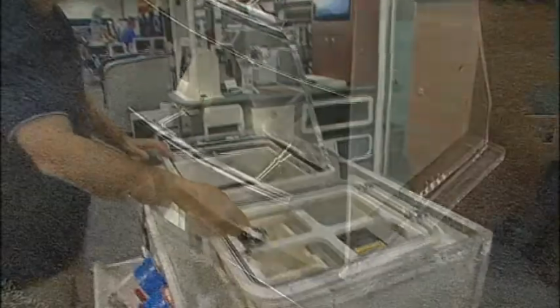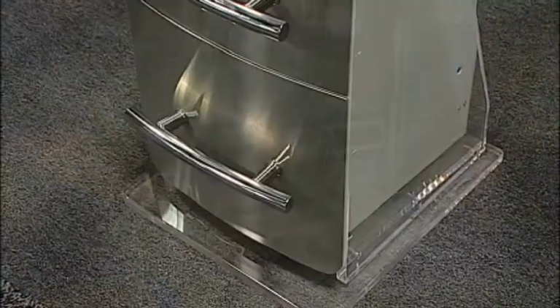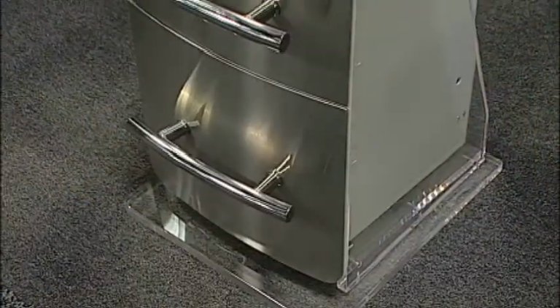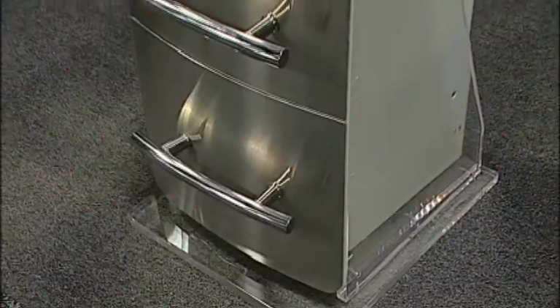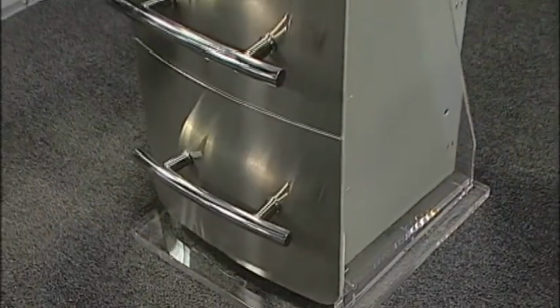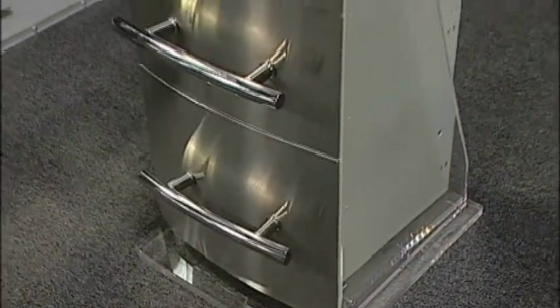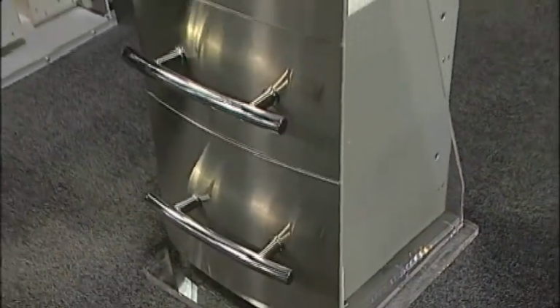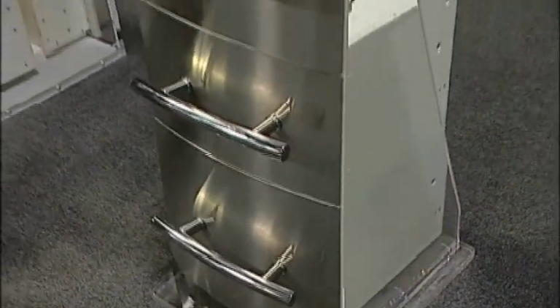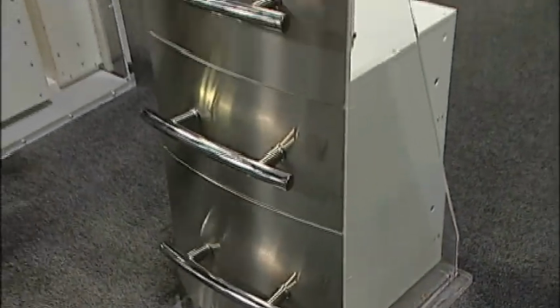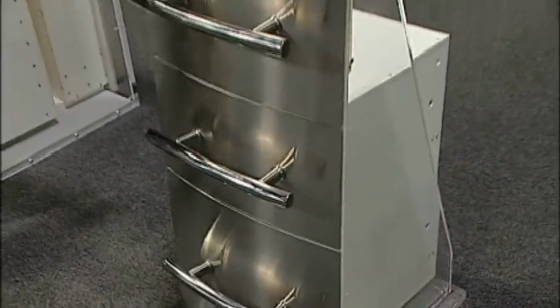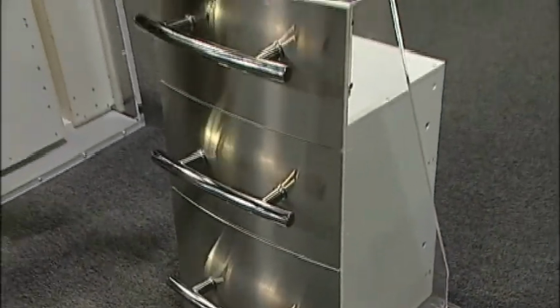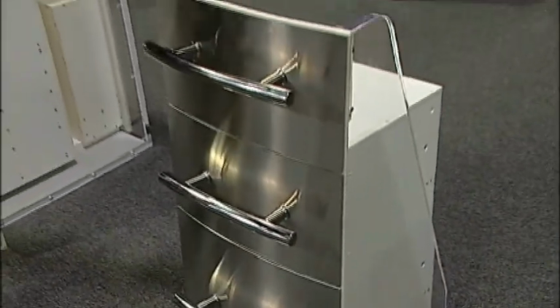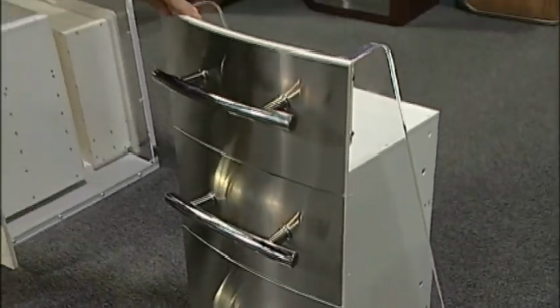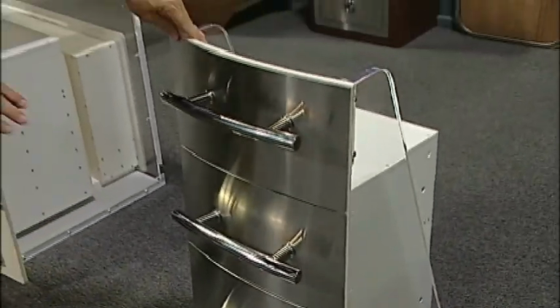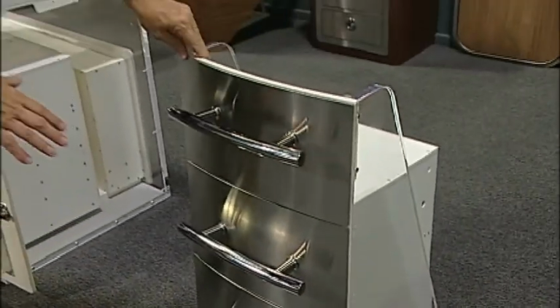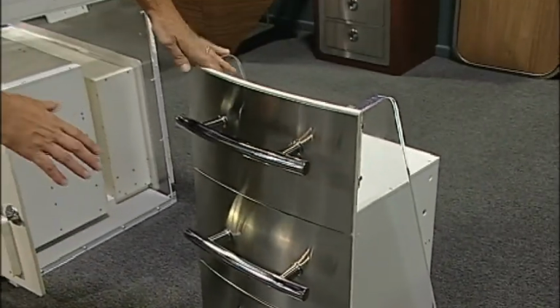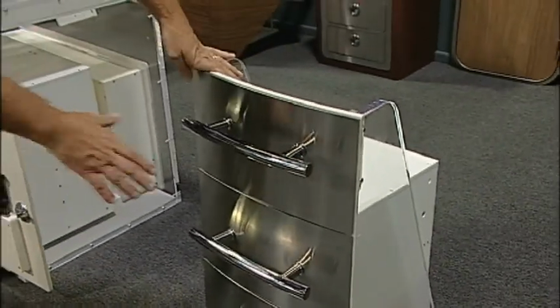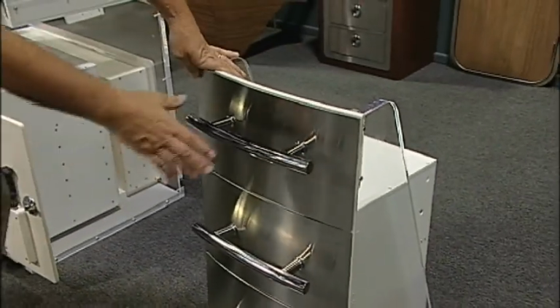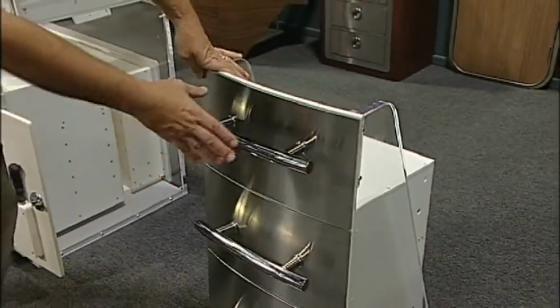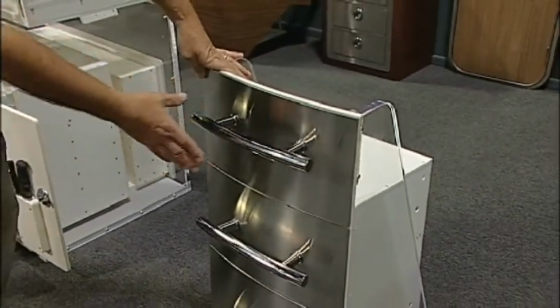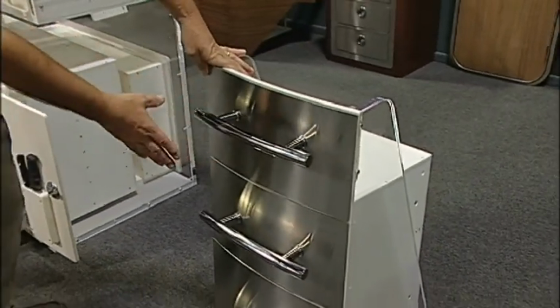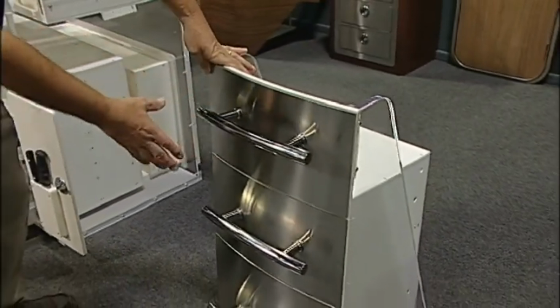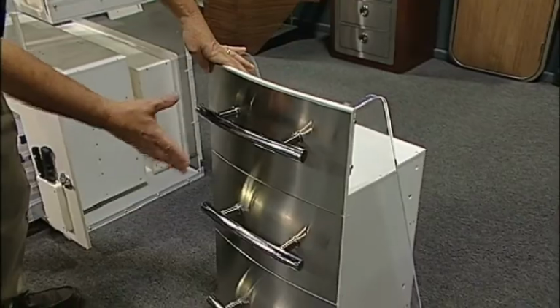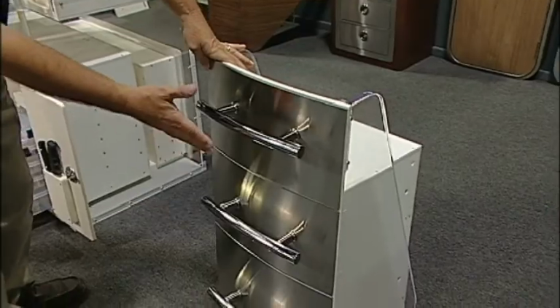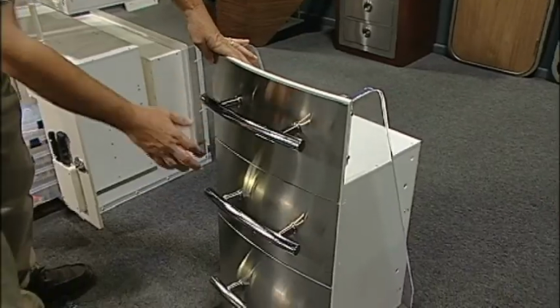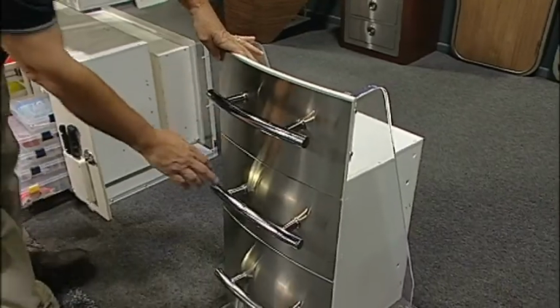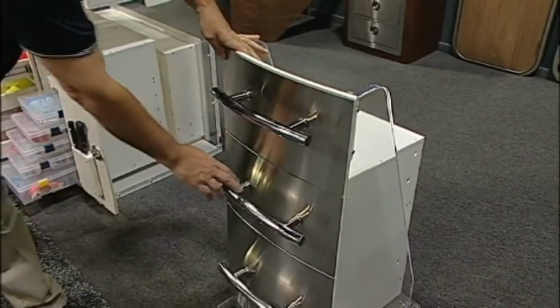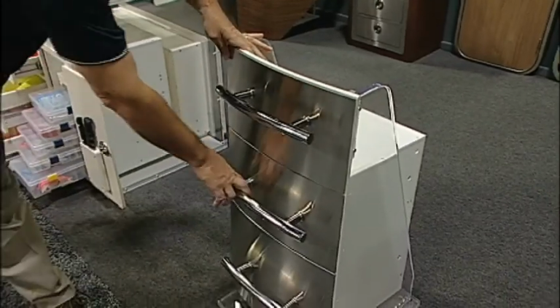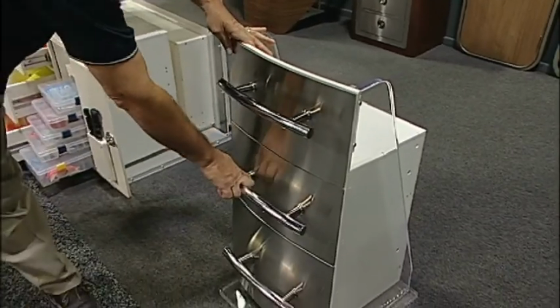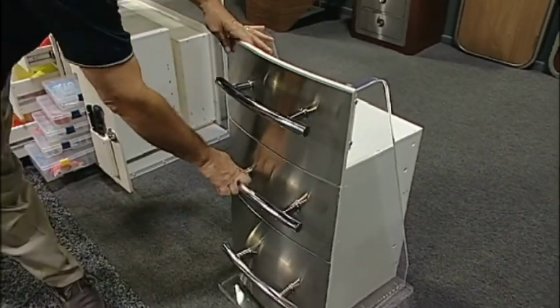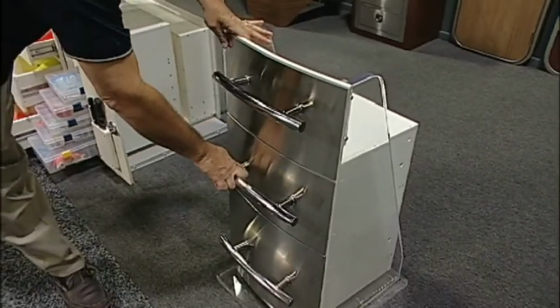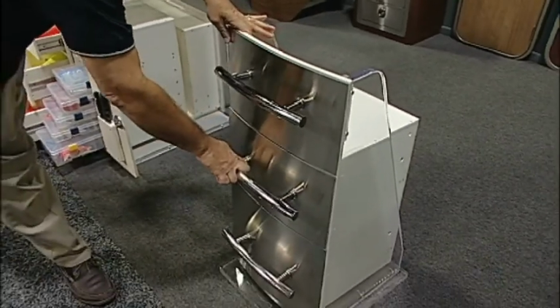What we have here is the same idea in the stainless drawer fronts, but they're actually curved to fit a particular curvature of the boat.